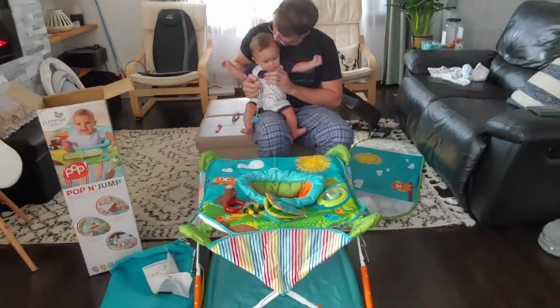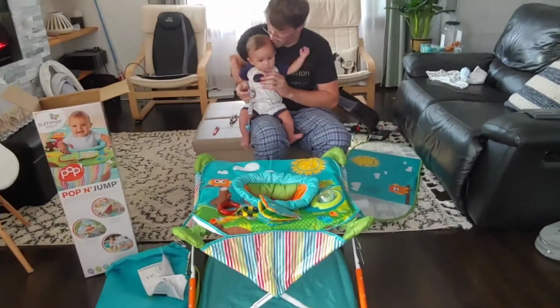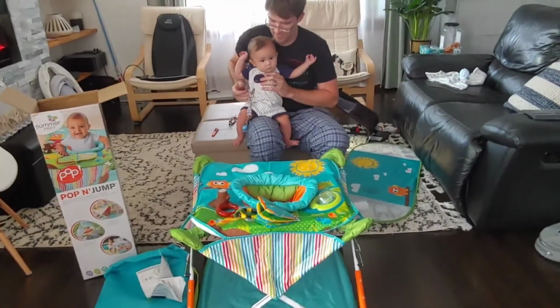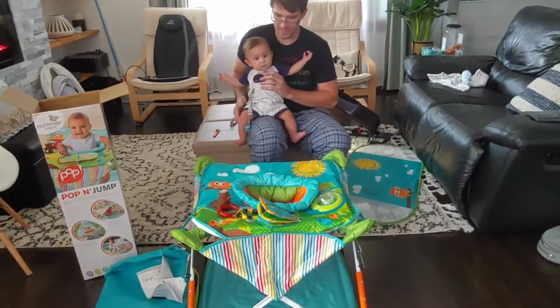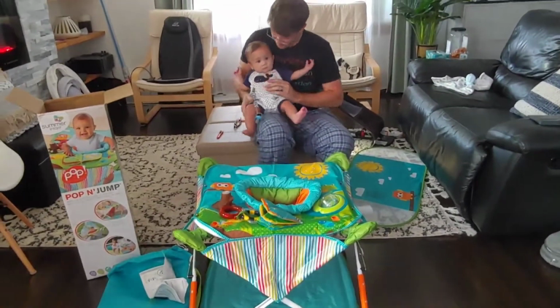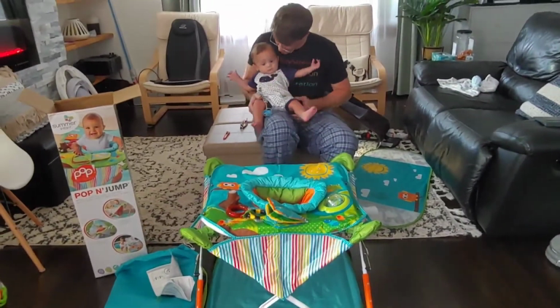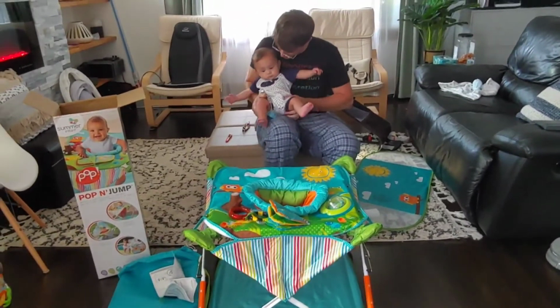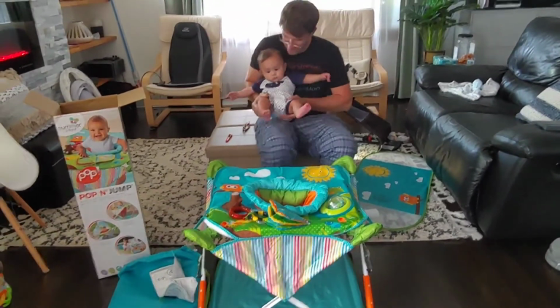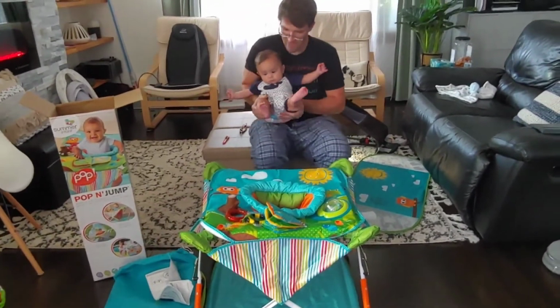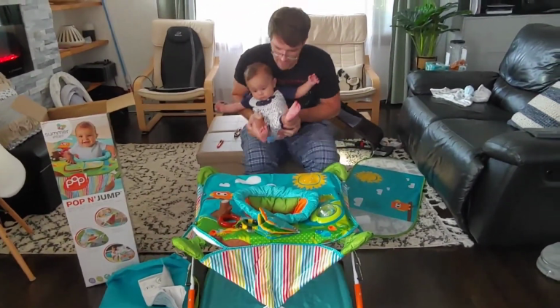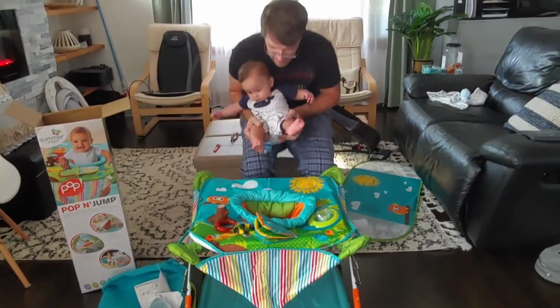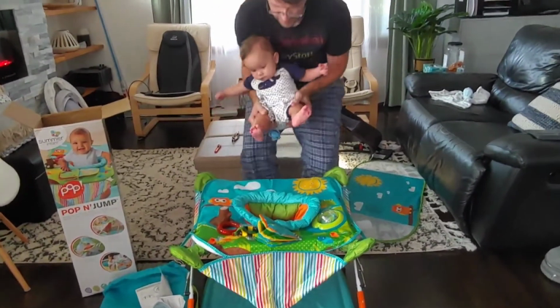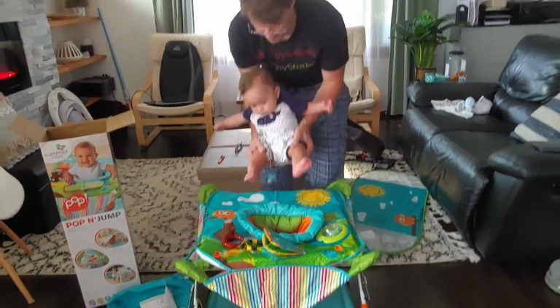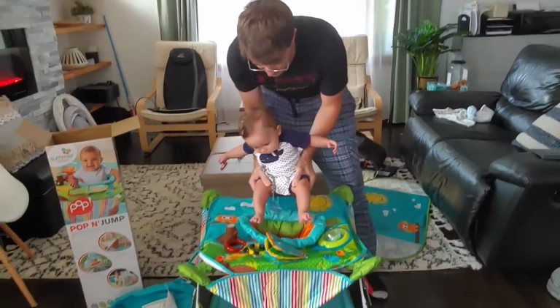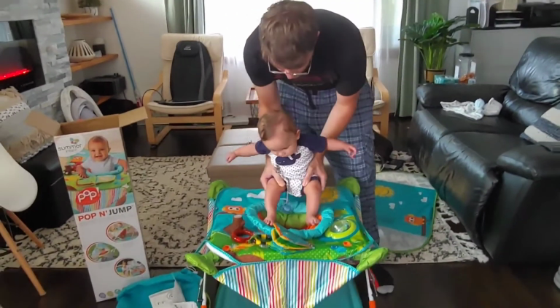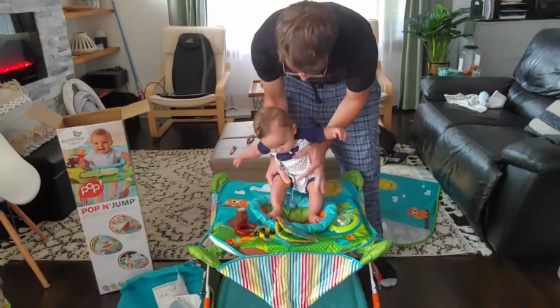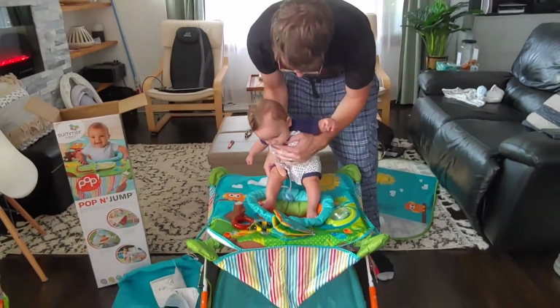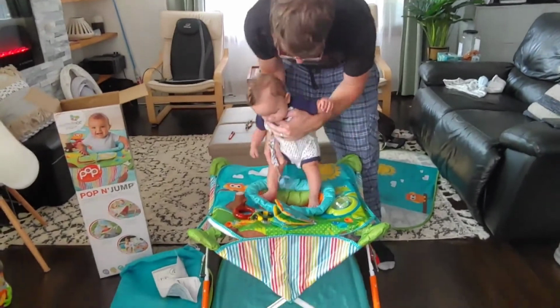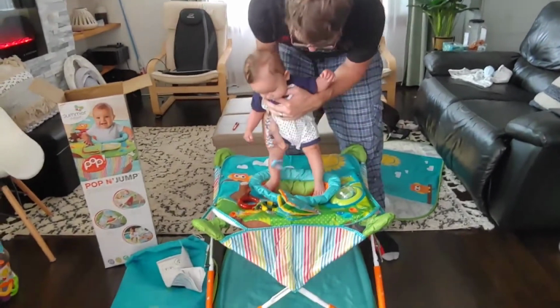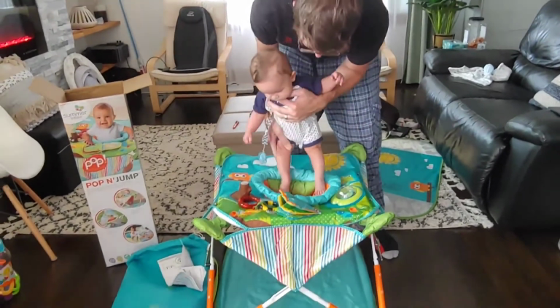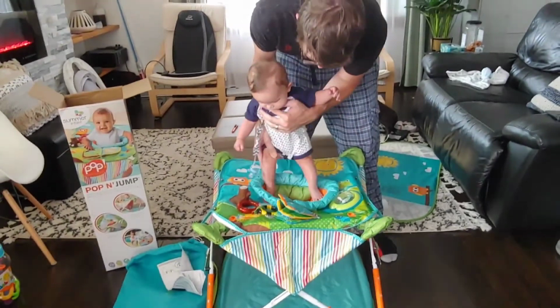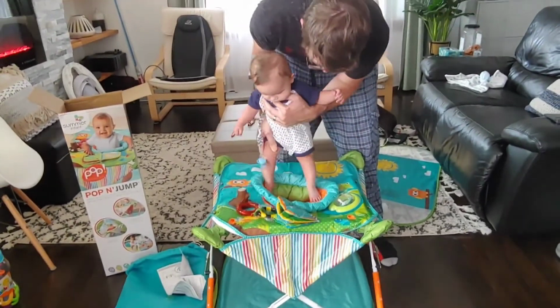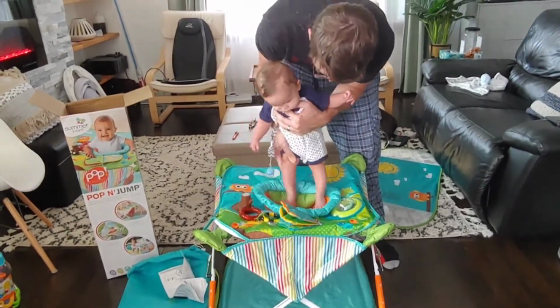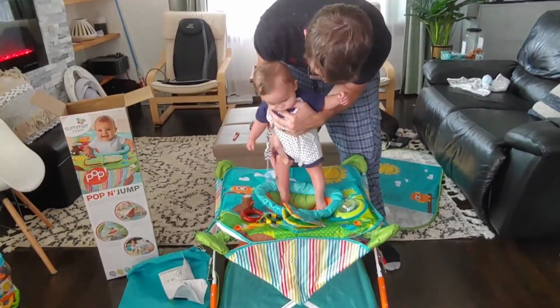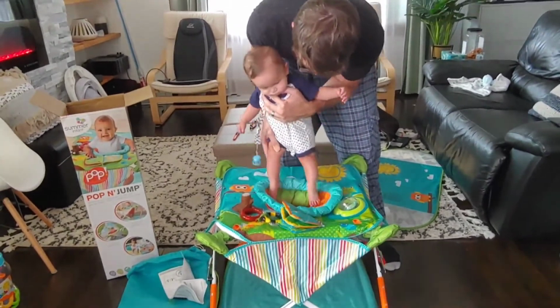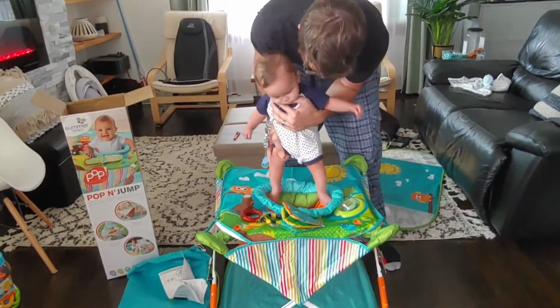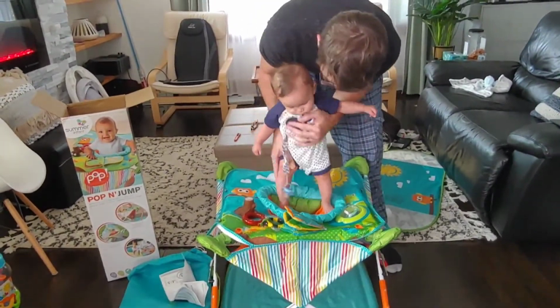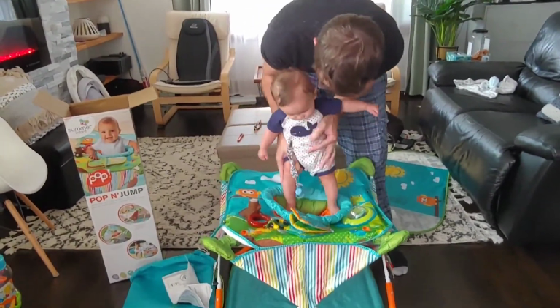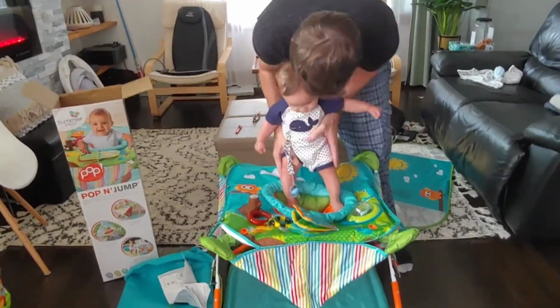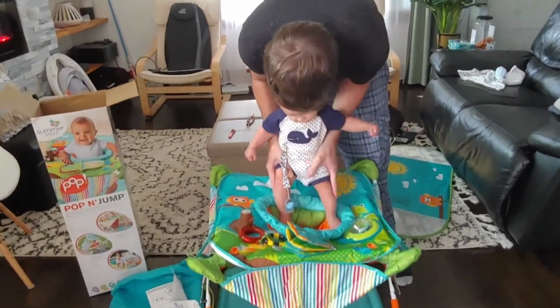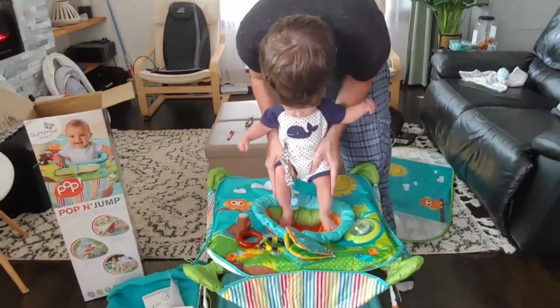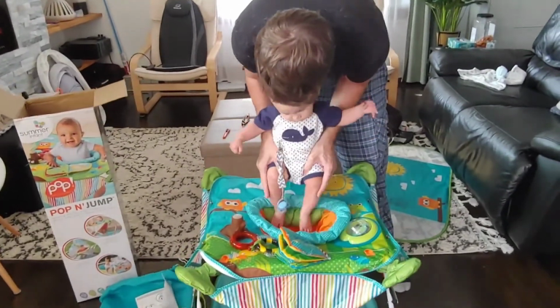Here's our little one. He's 6 months old and he will do the first try. We'll see if he will like it.